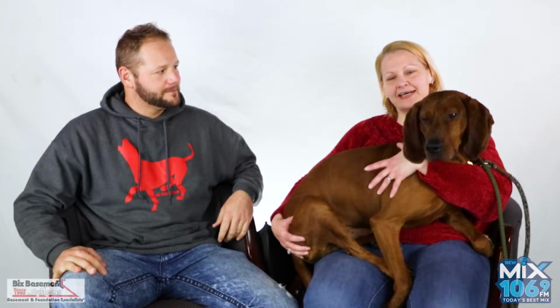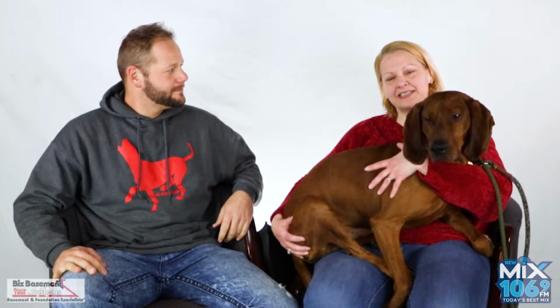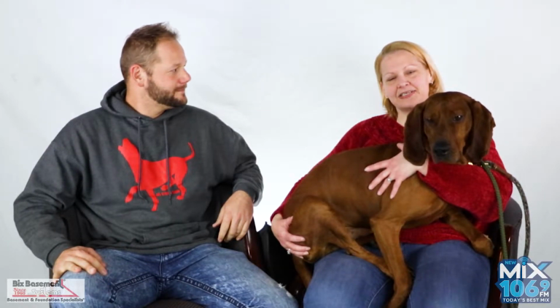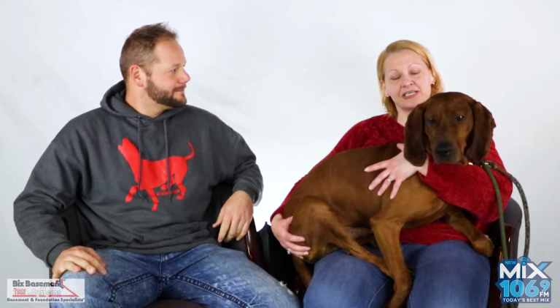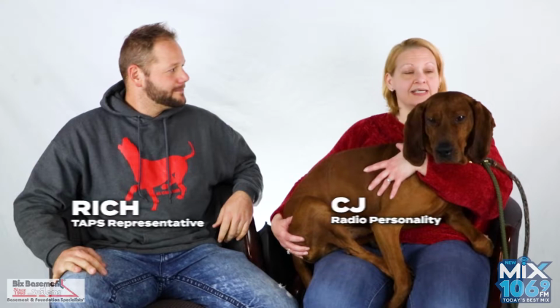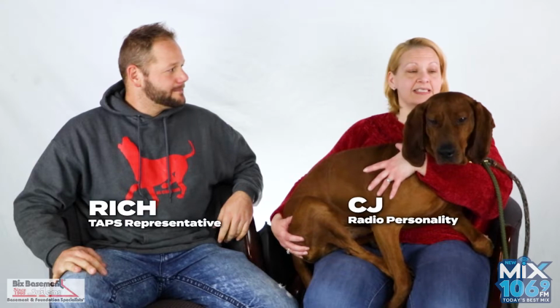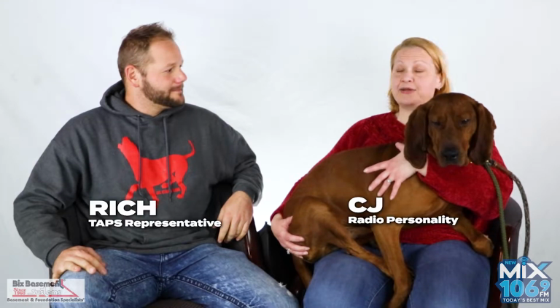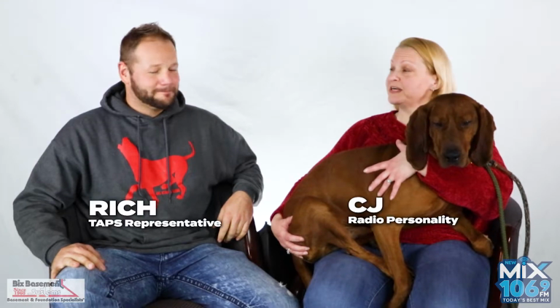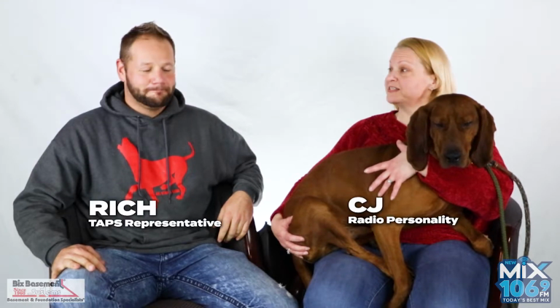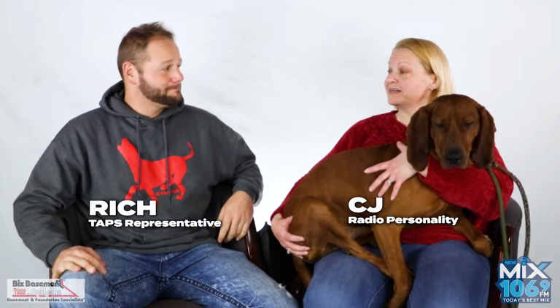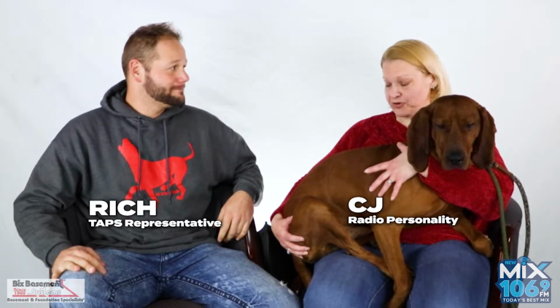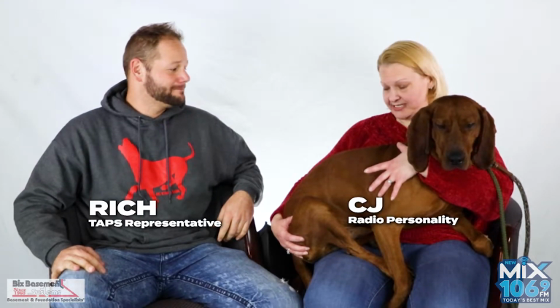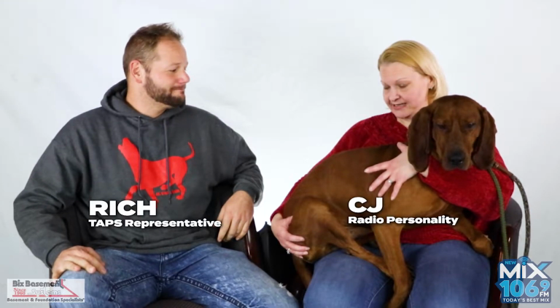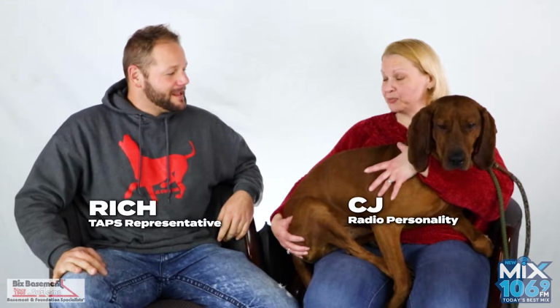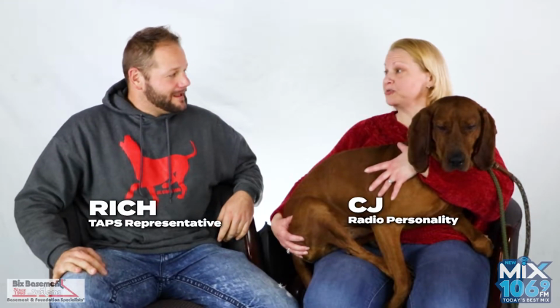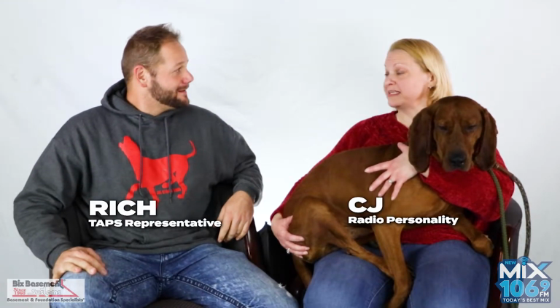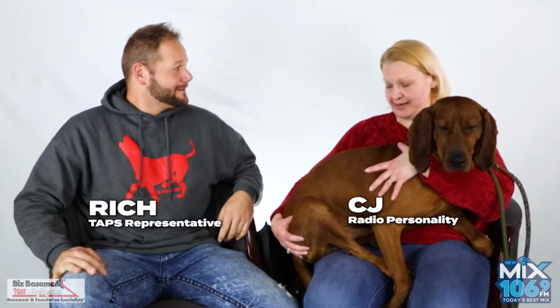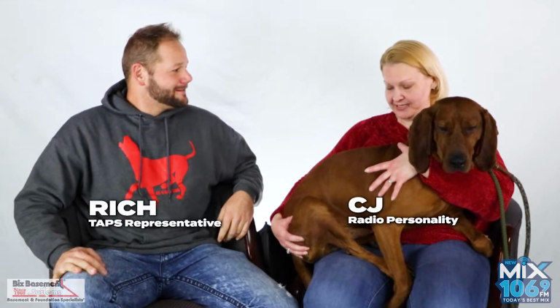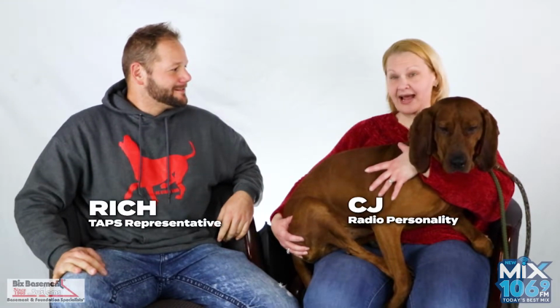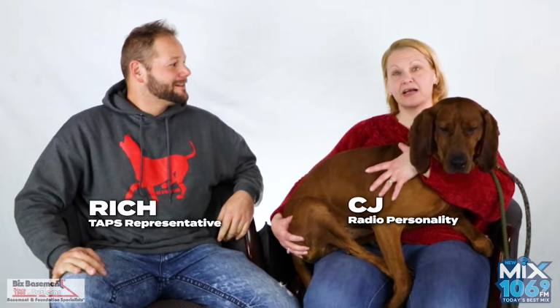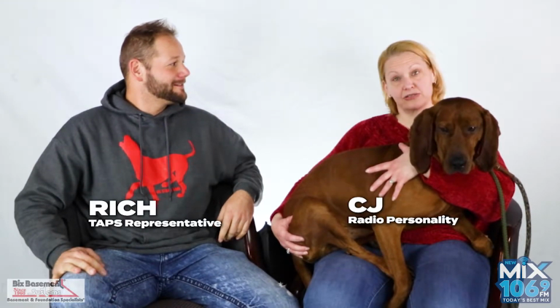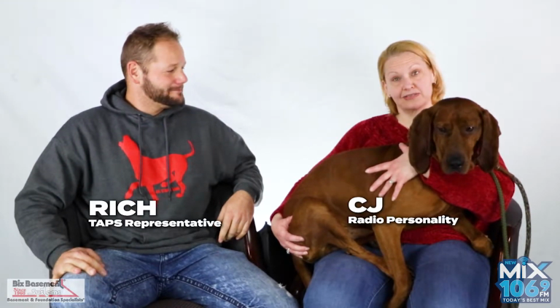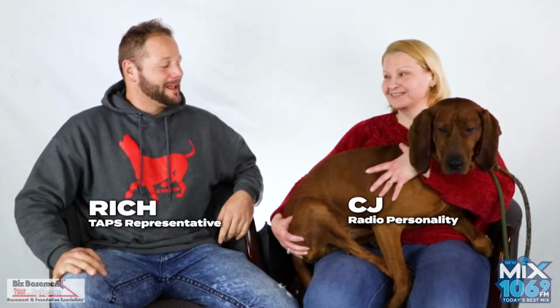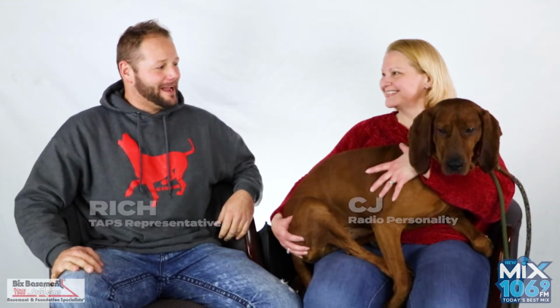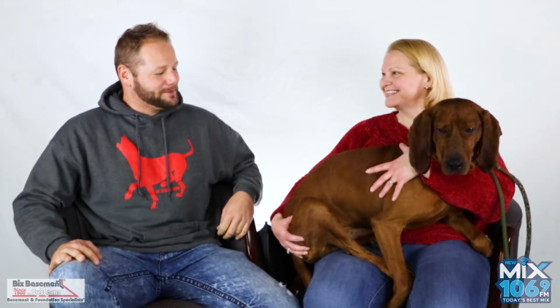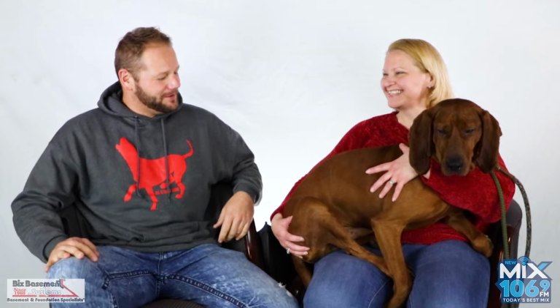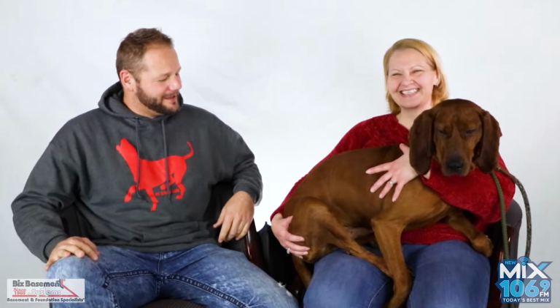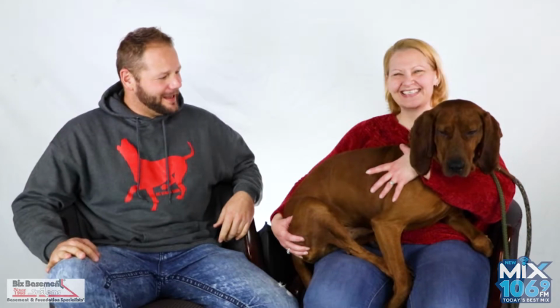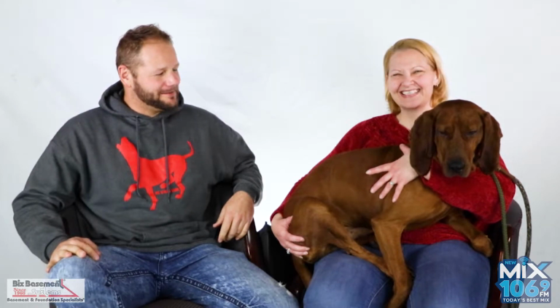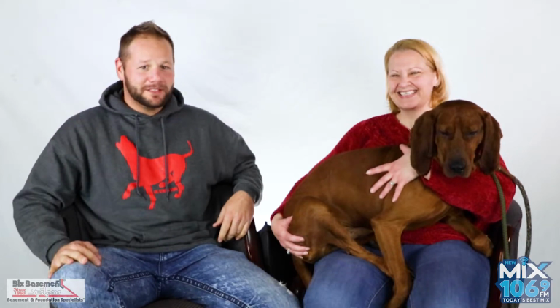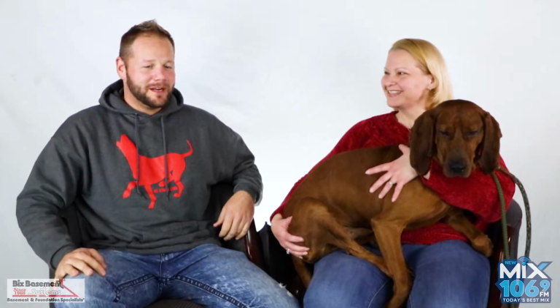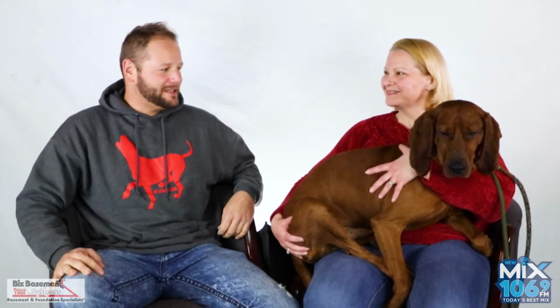All right Richie Rich, today you bring us a dog named Rusty, appropriately named and colored. Absolutely. So this is Rusty.